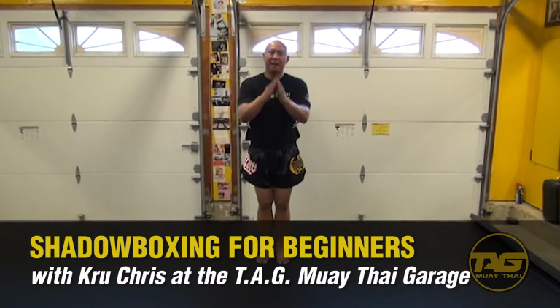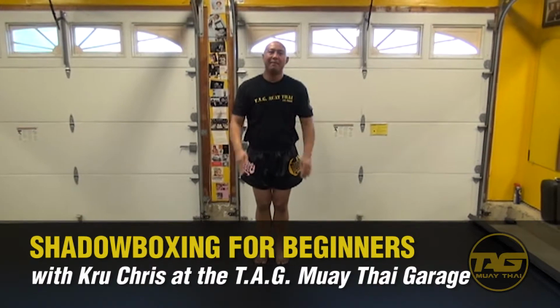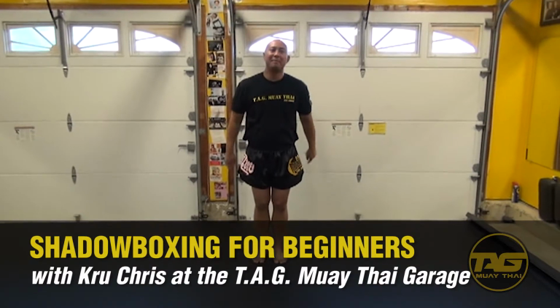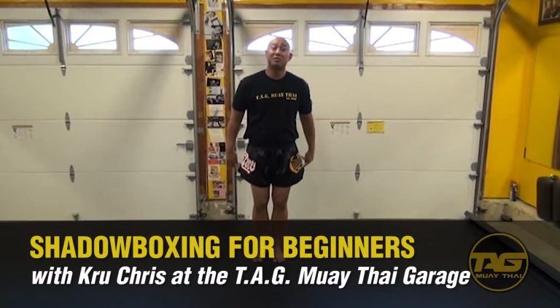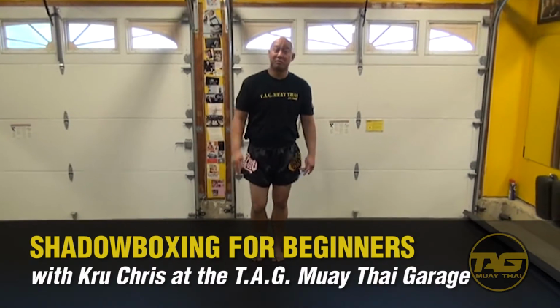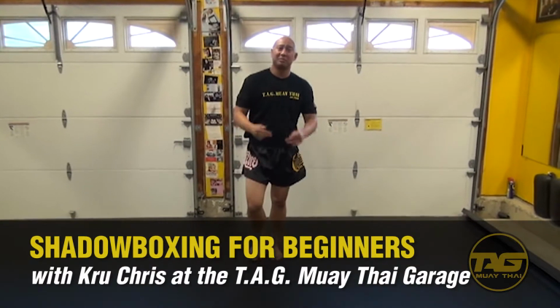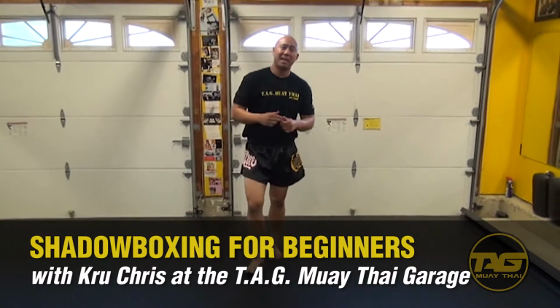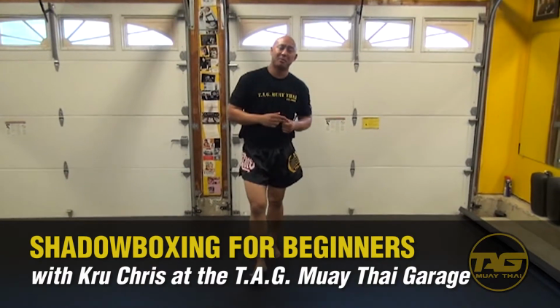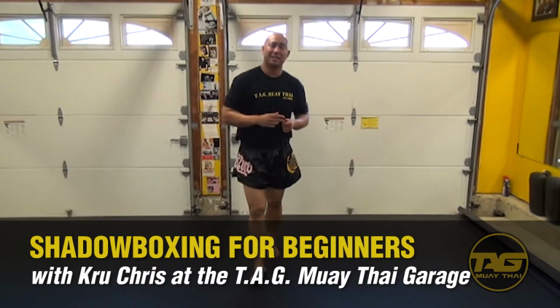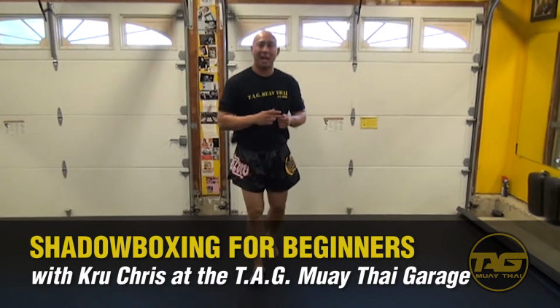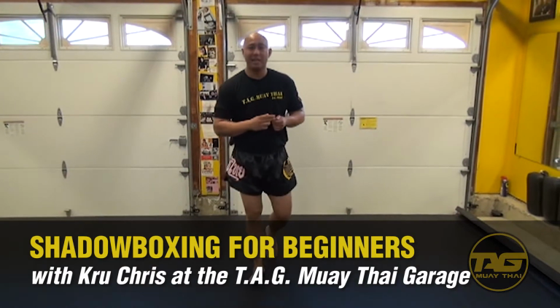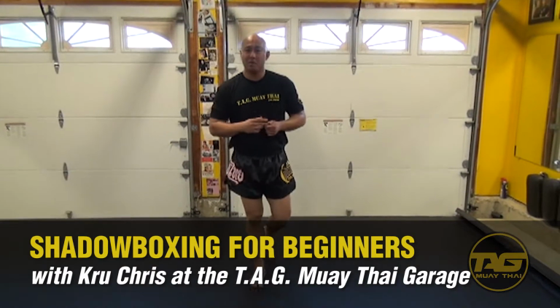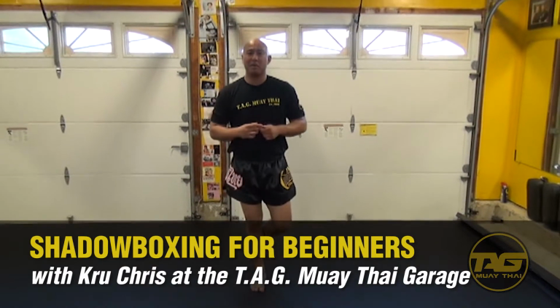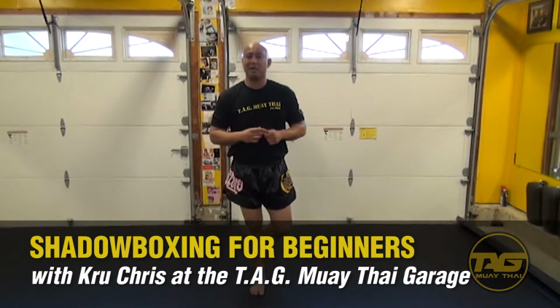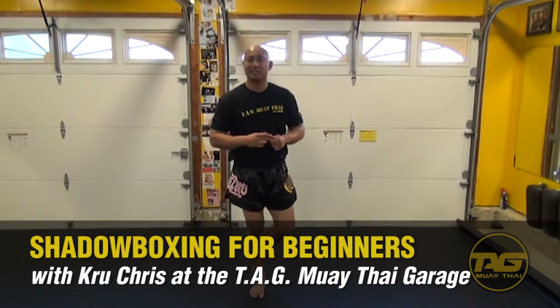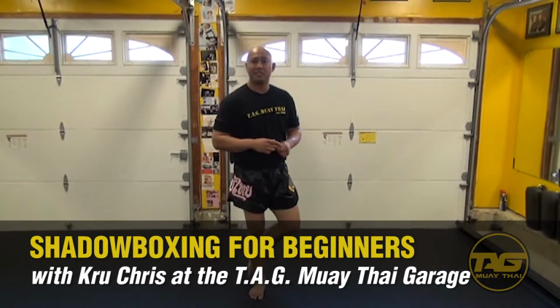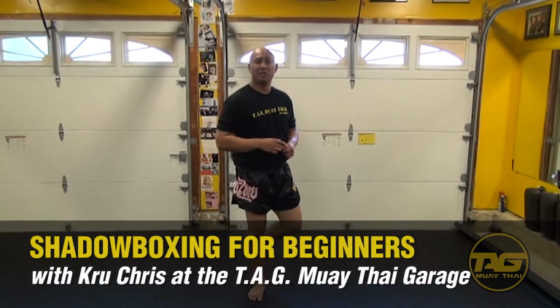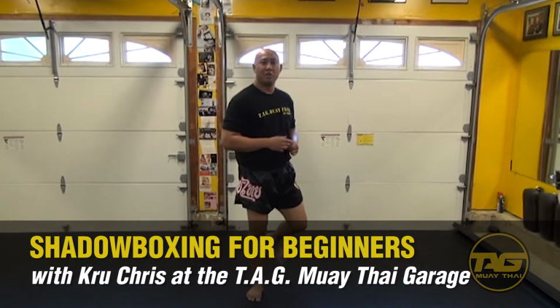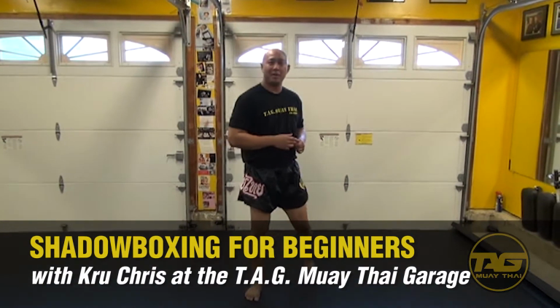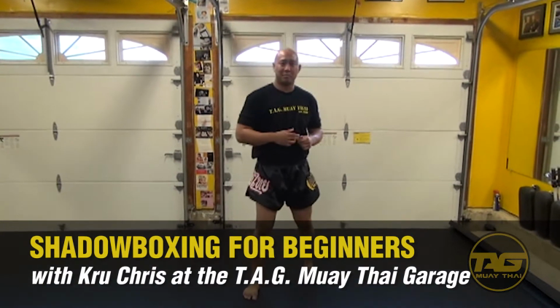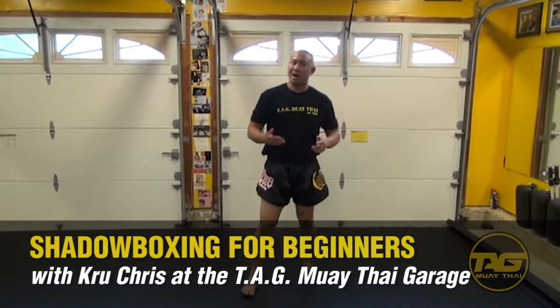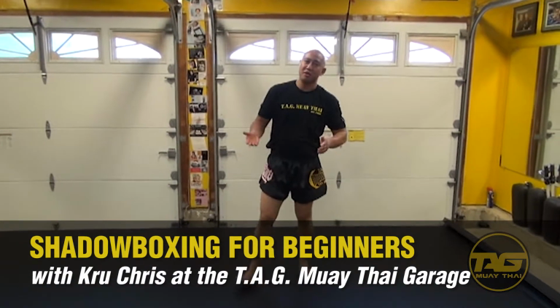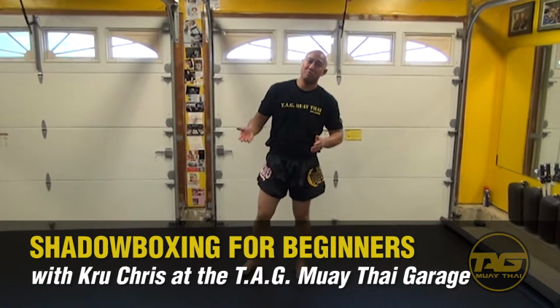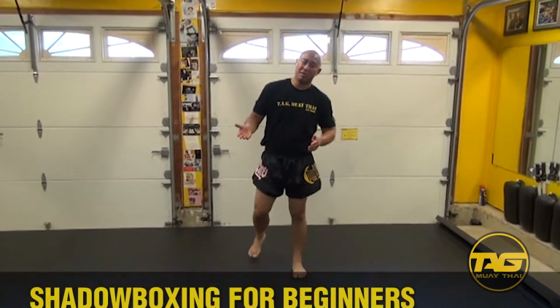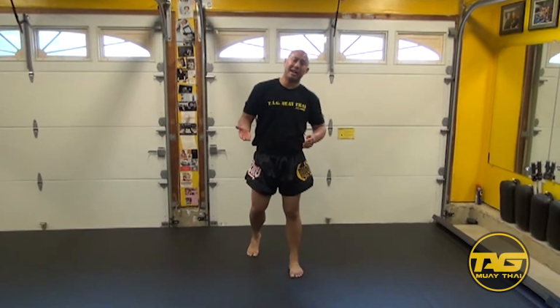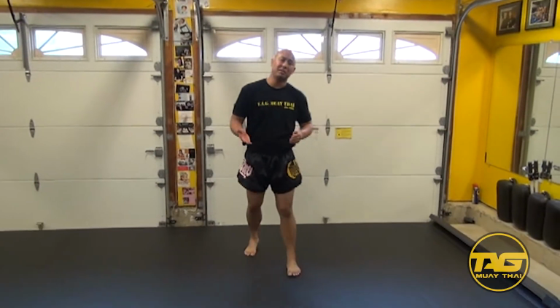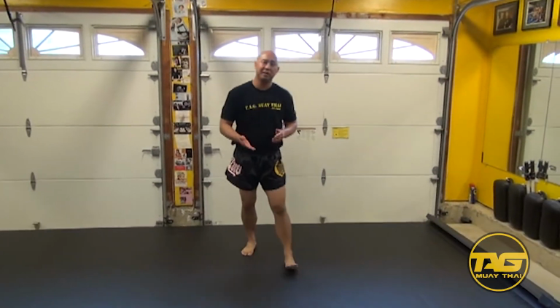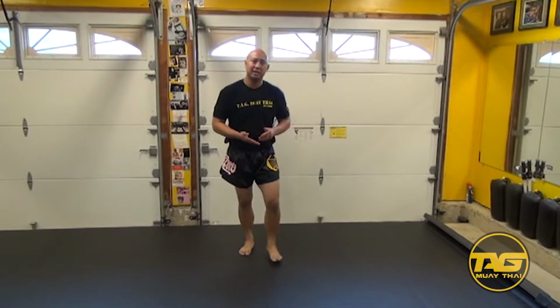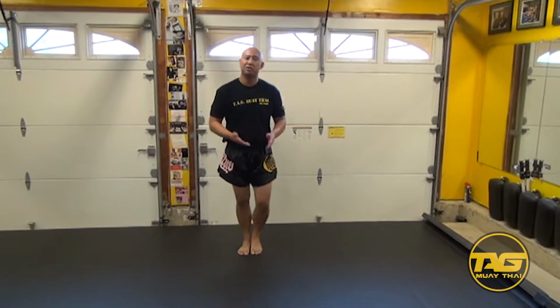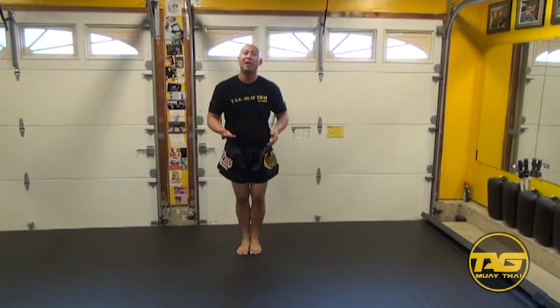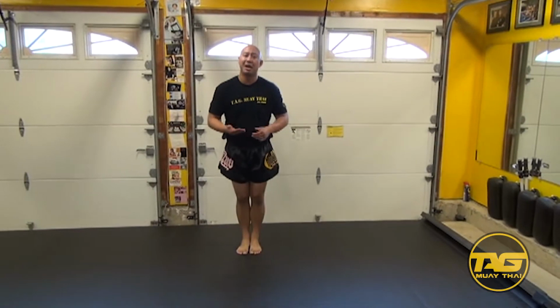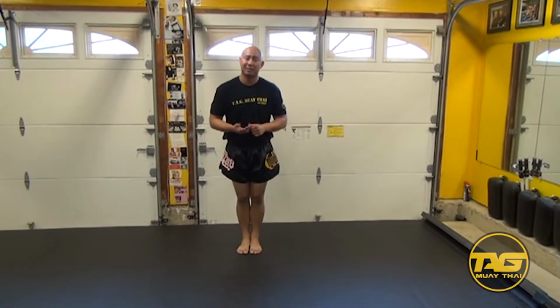My name is Fu Chris with Tank Muay Thai. One of the biggest things you can do as a brand new Muay Thai student is to shadow box.